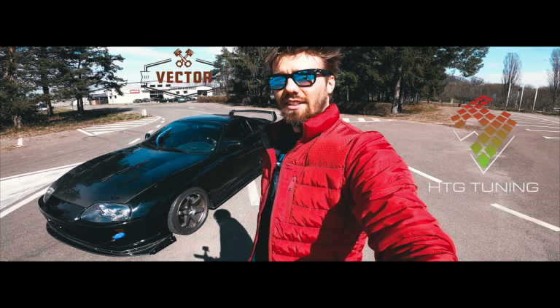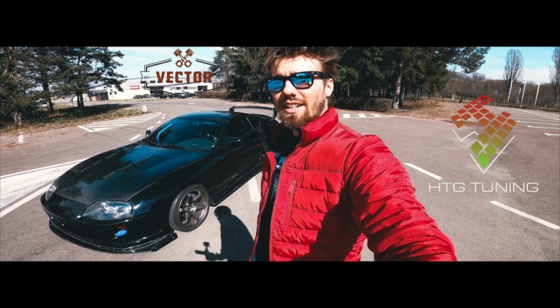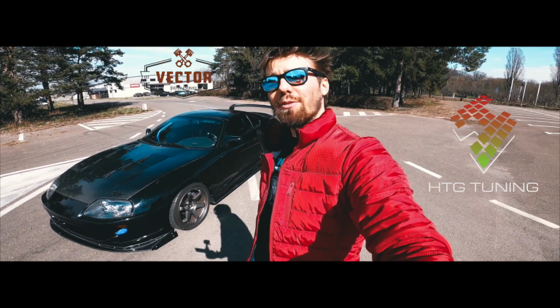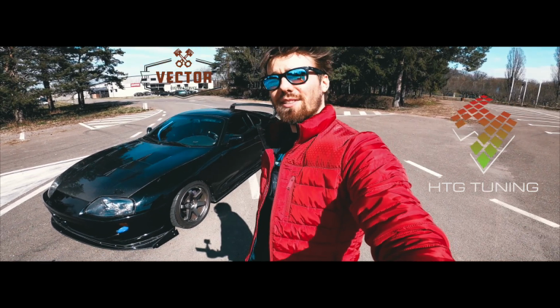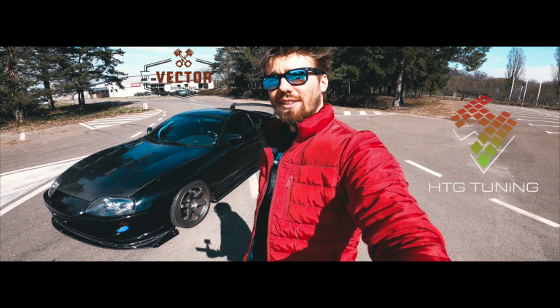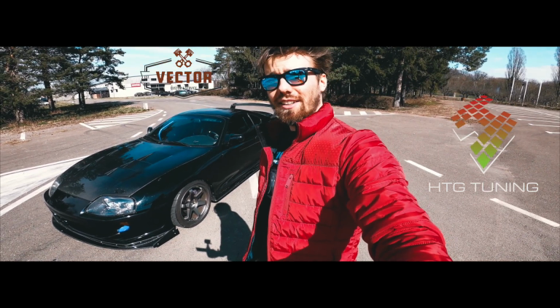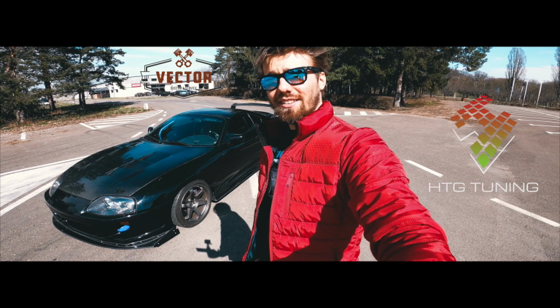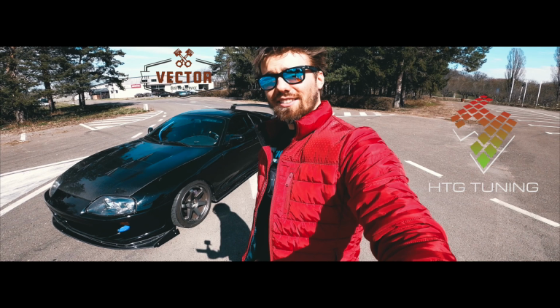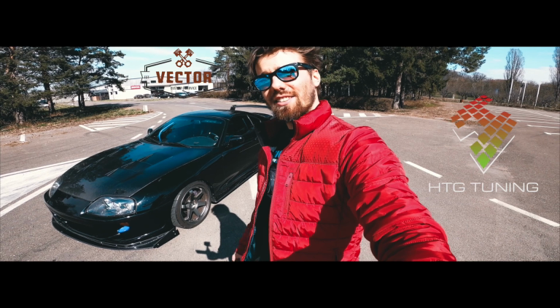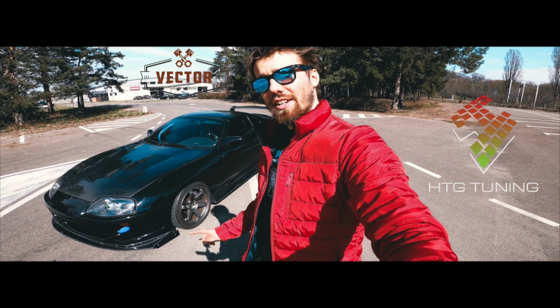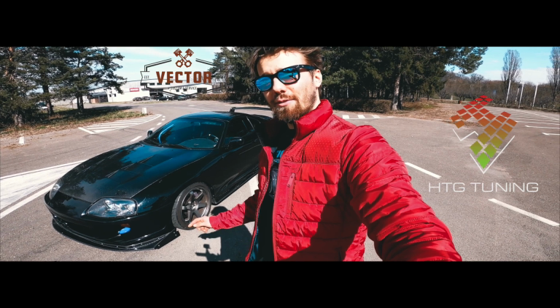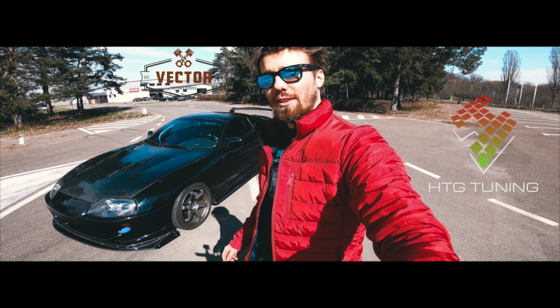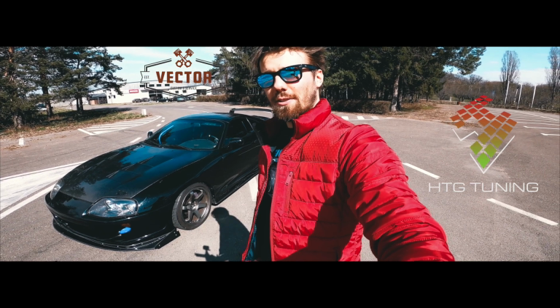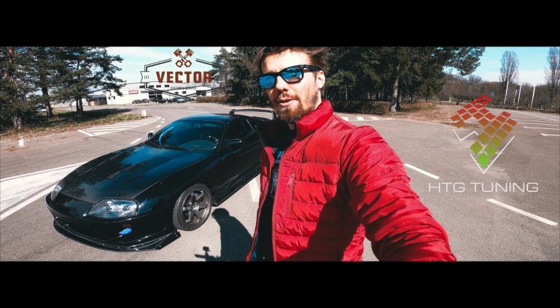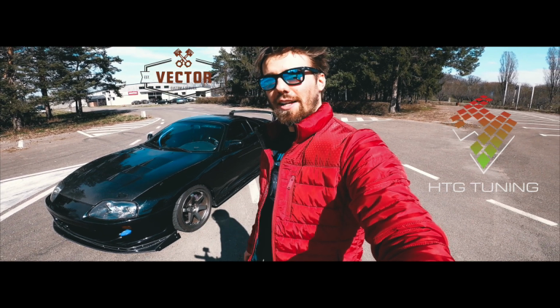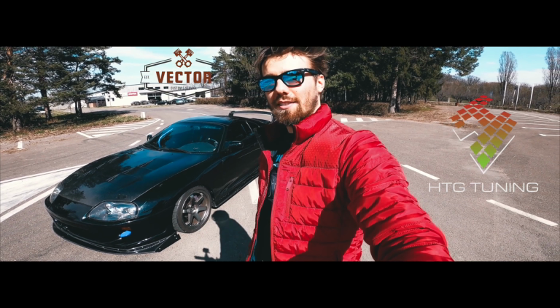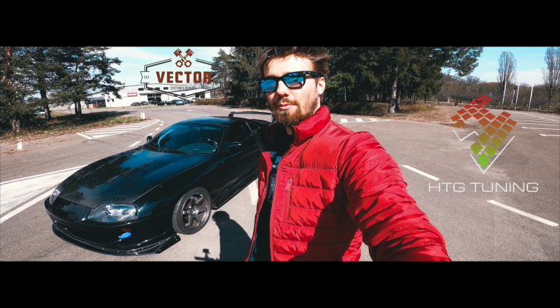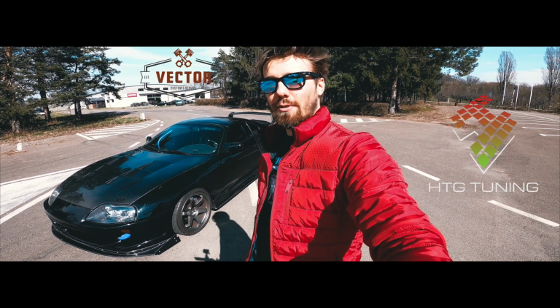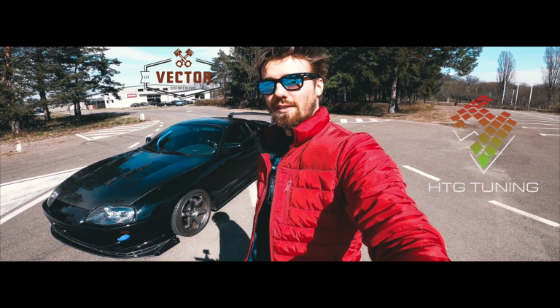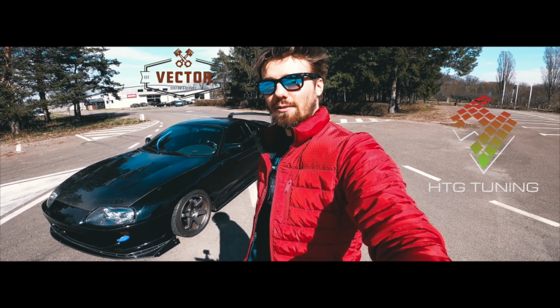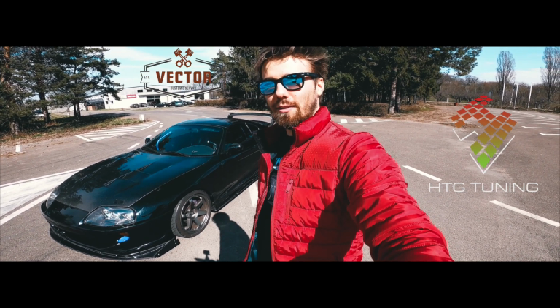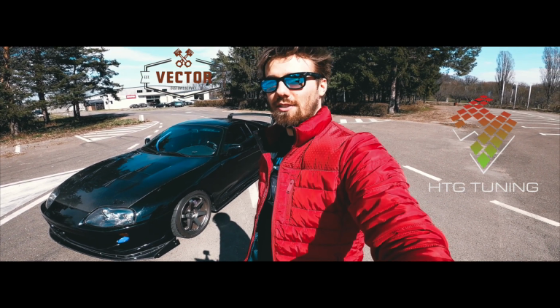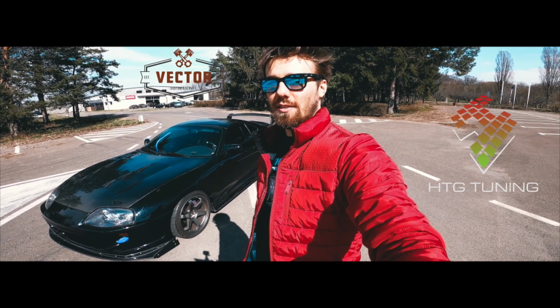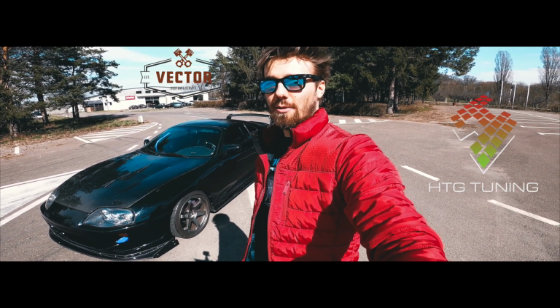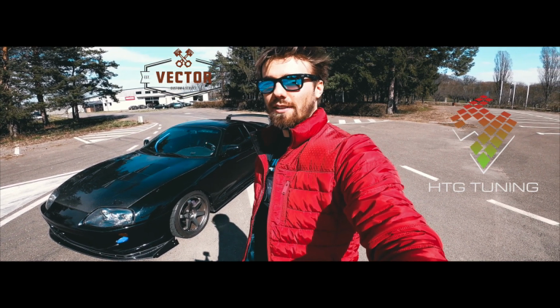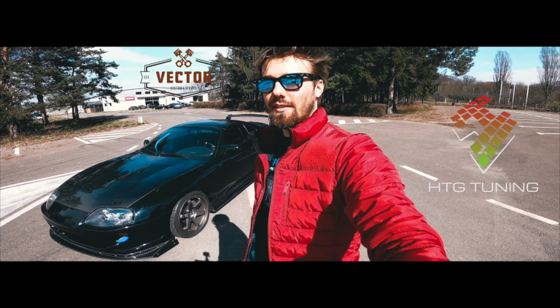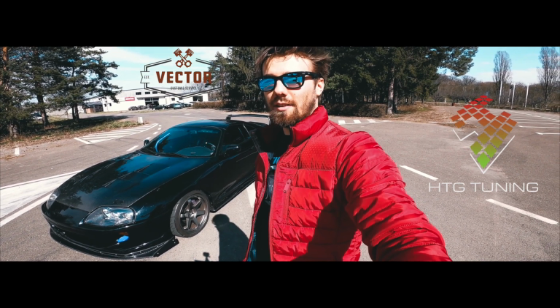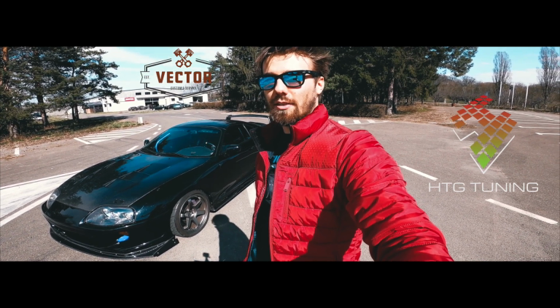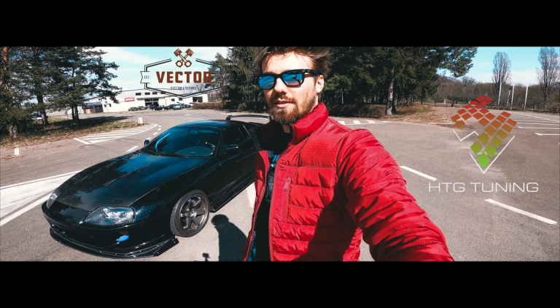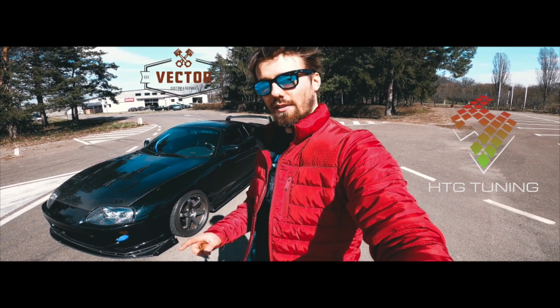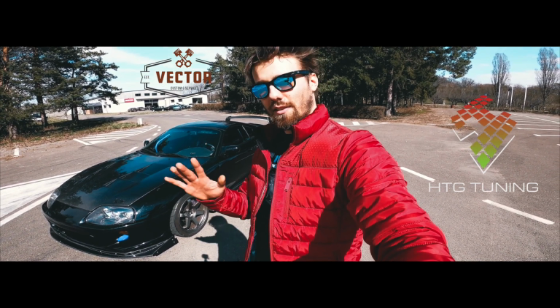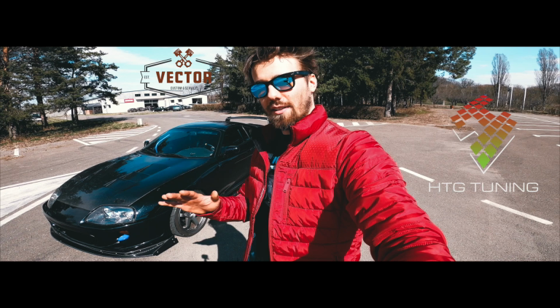Enough of me talking. Check out the videos of how Alex's Supra runs with the GCU and the DCT box. Thanks!